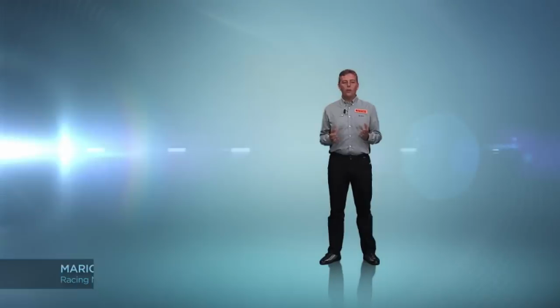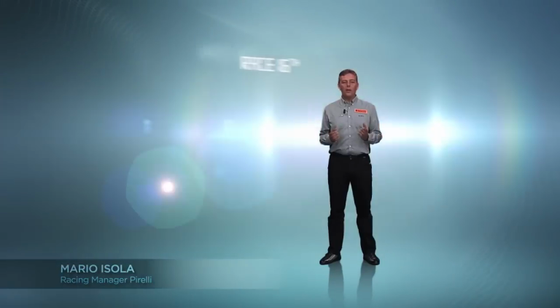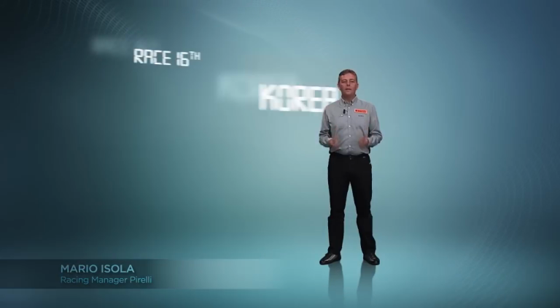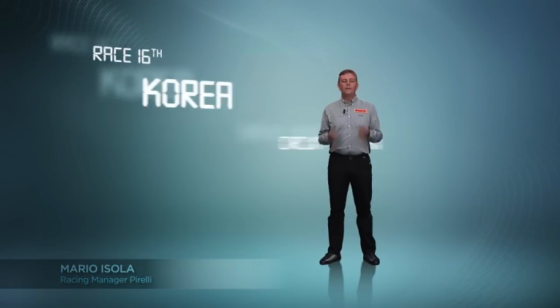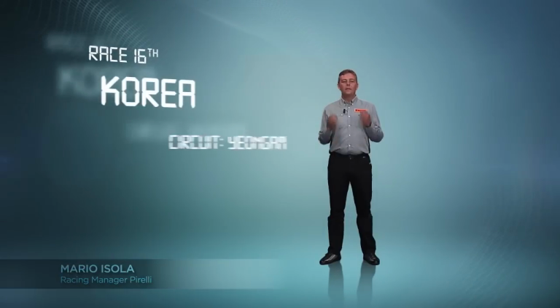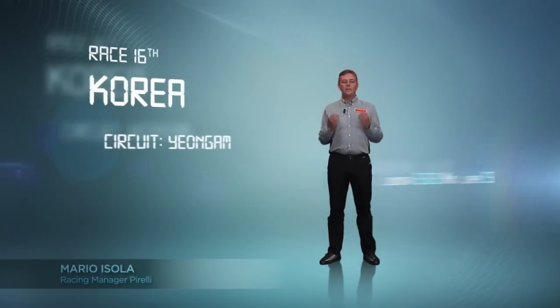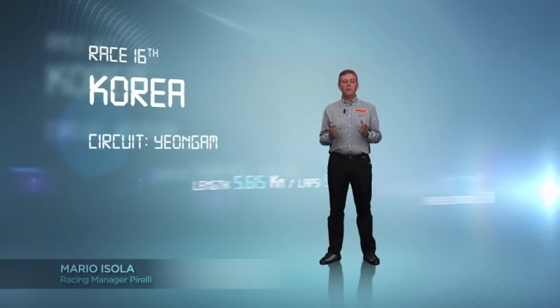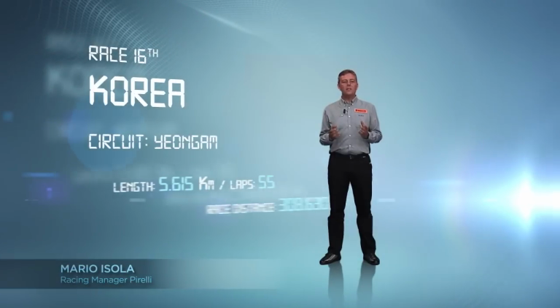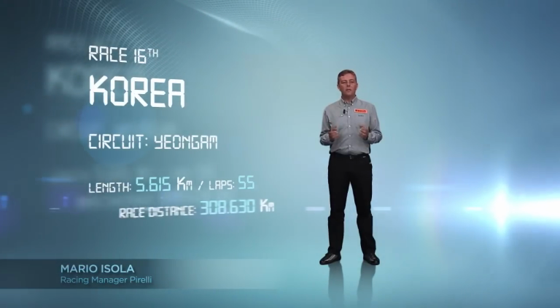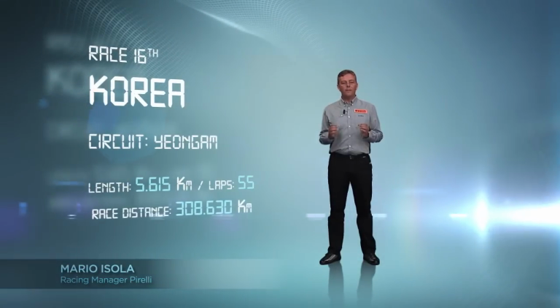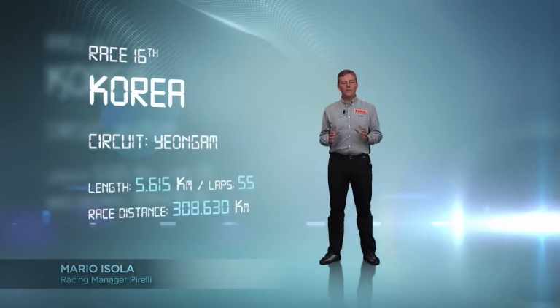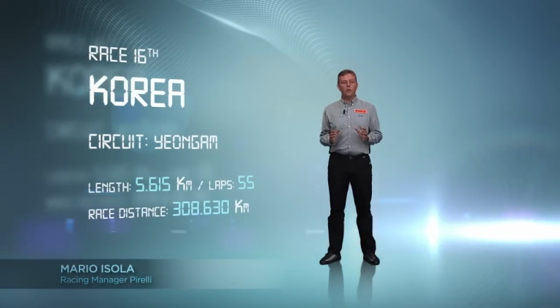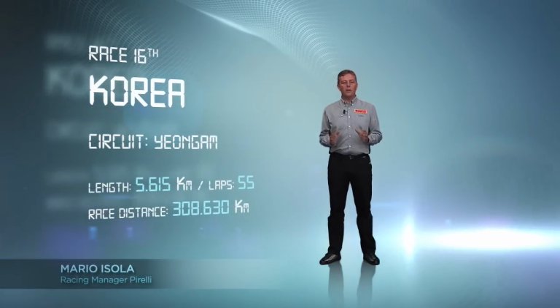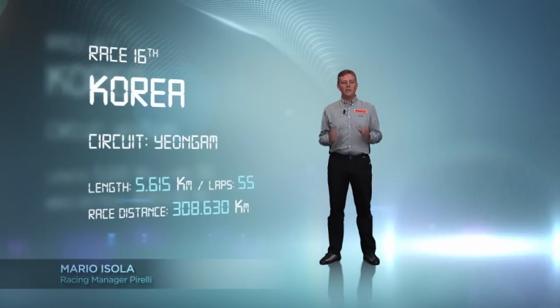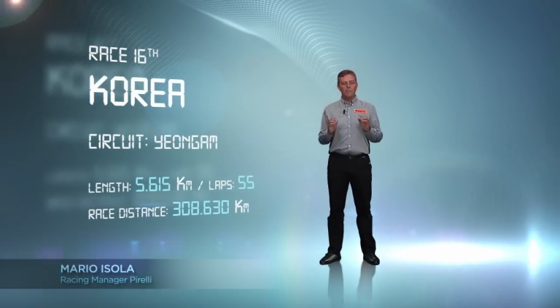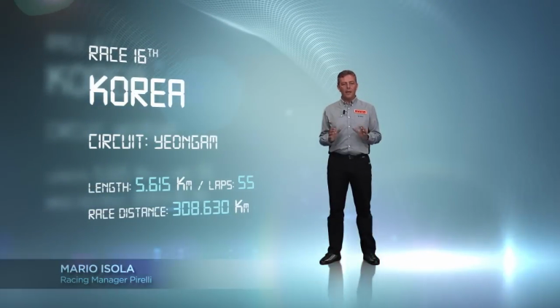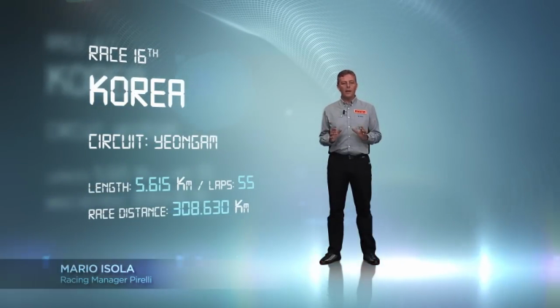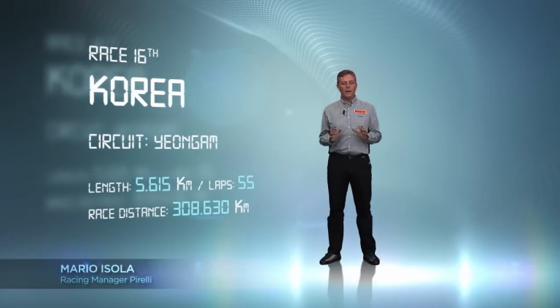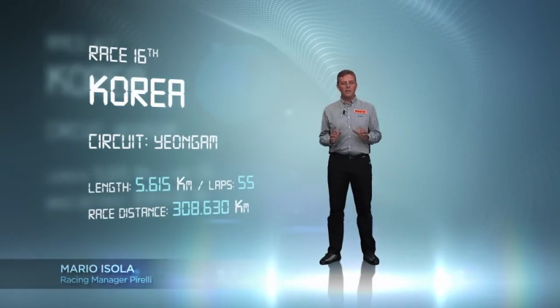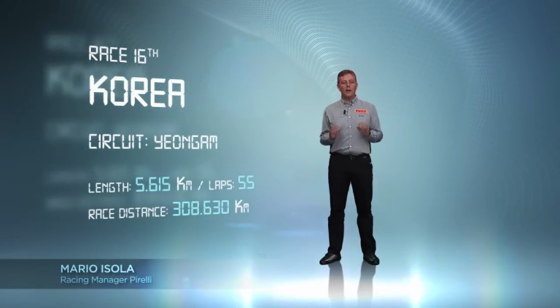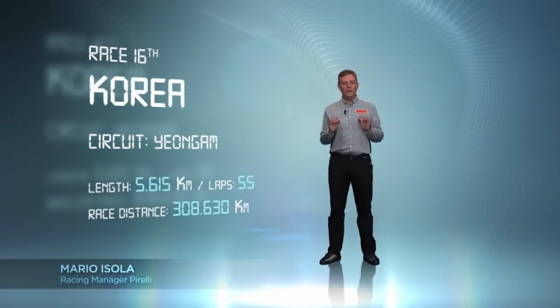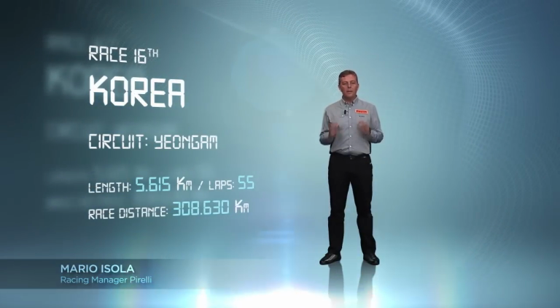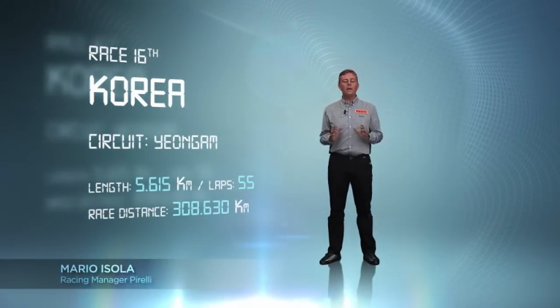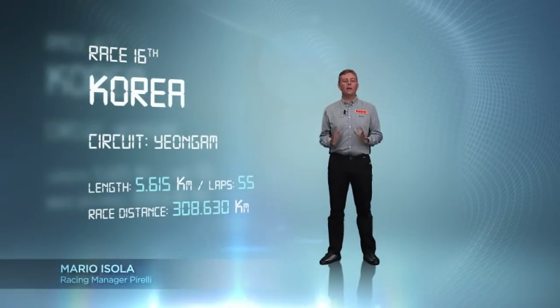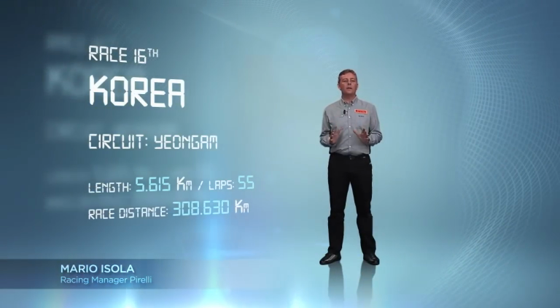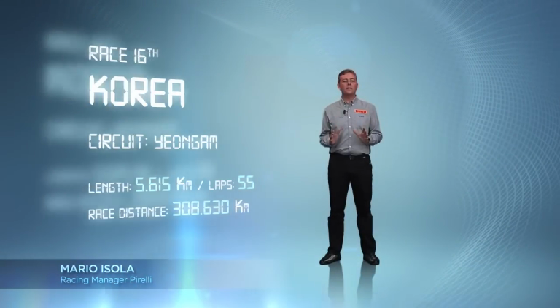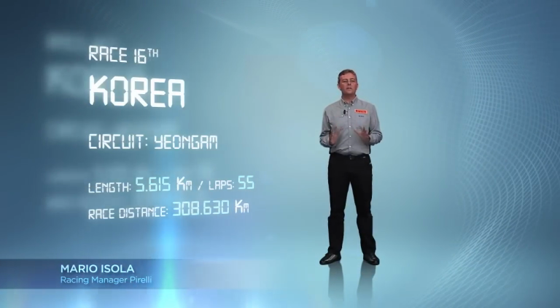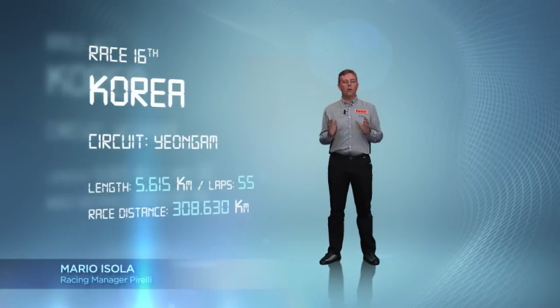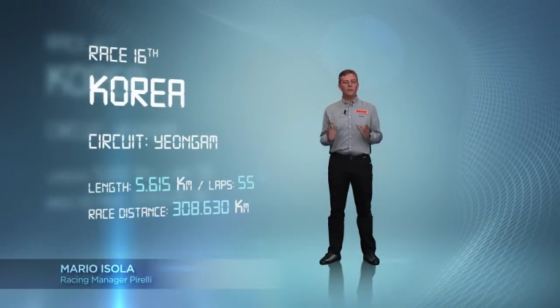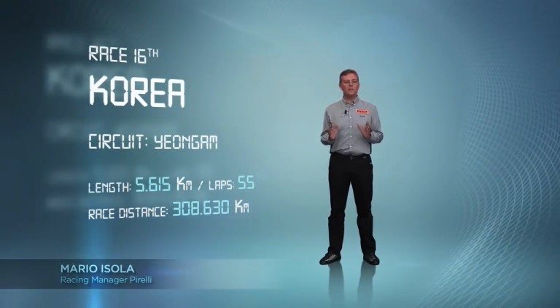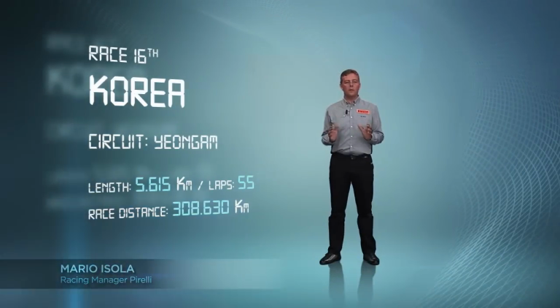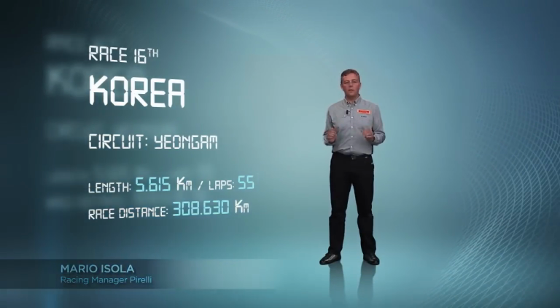Korea. Sequences of fast corners and braking areas are the main characteristics of this circuit.